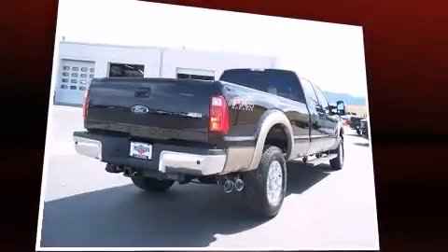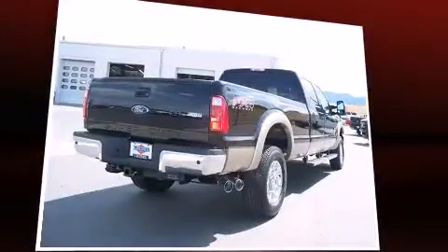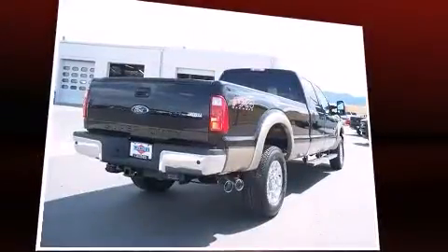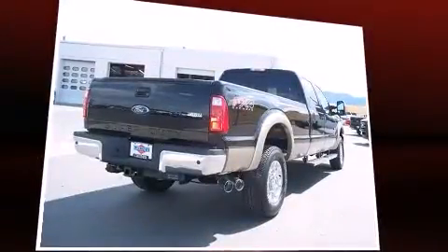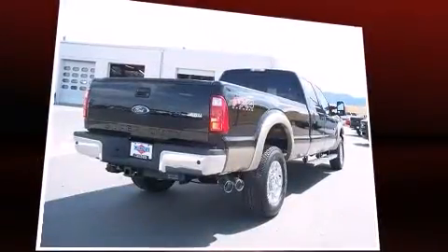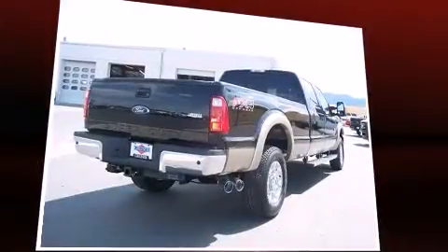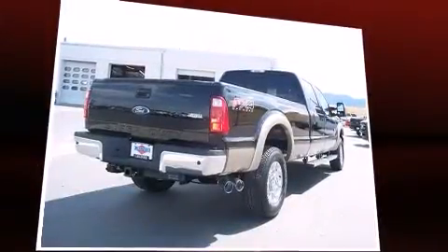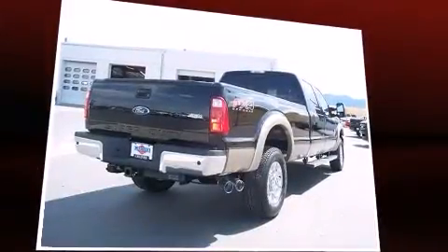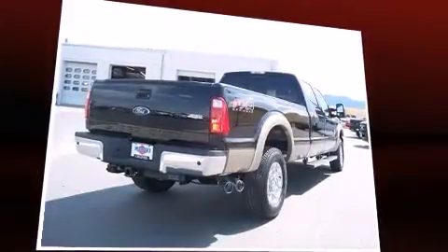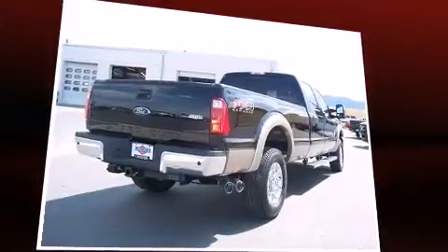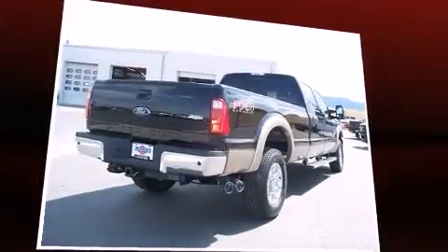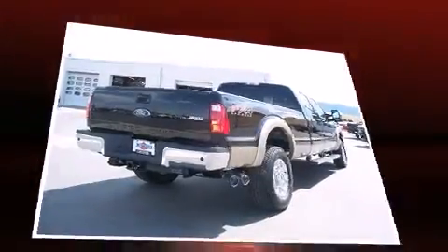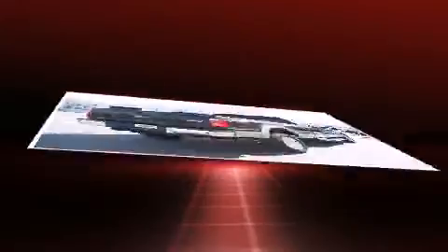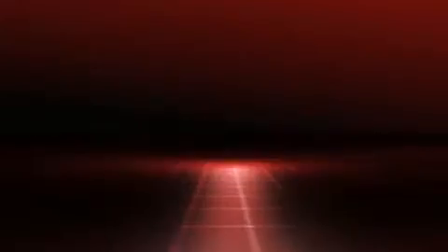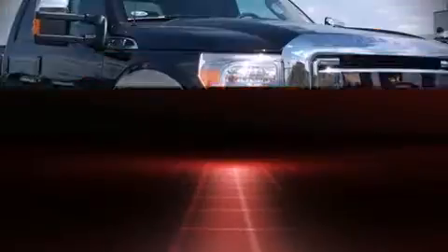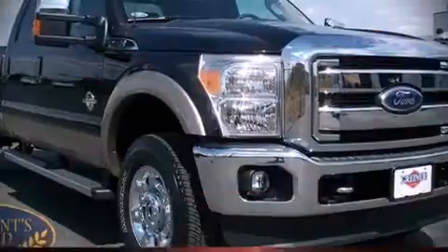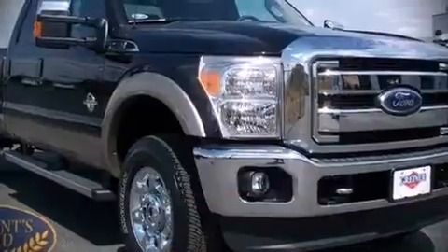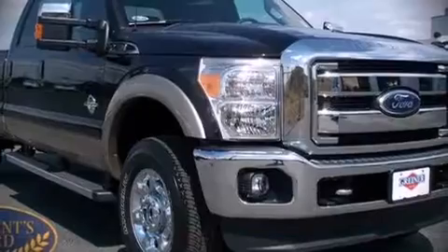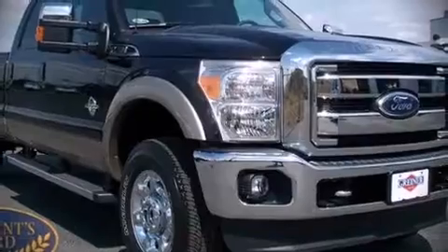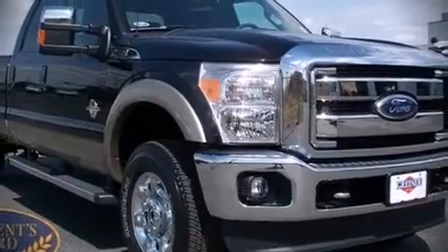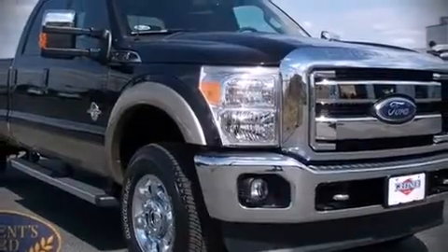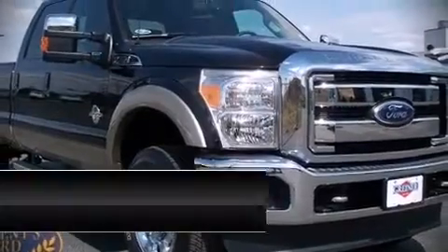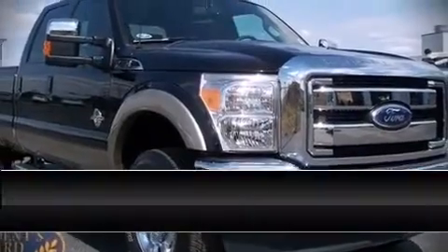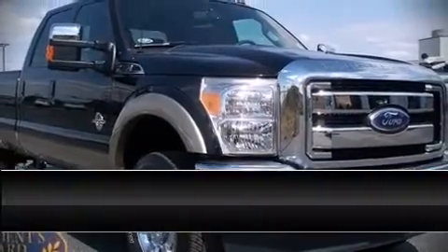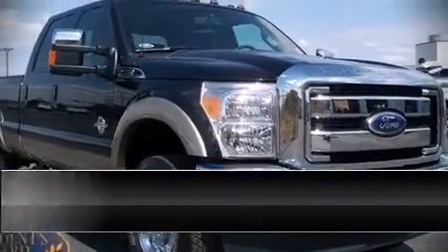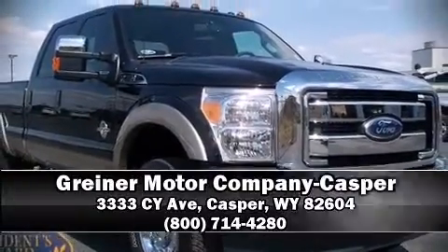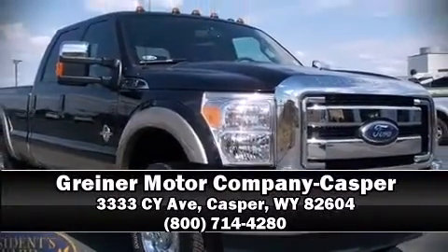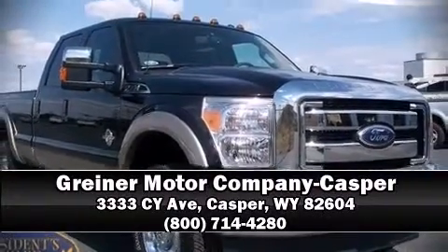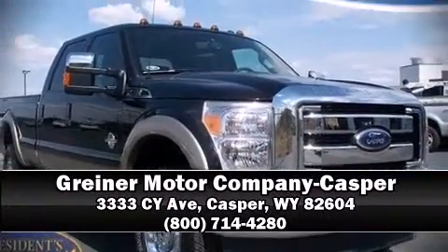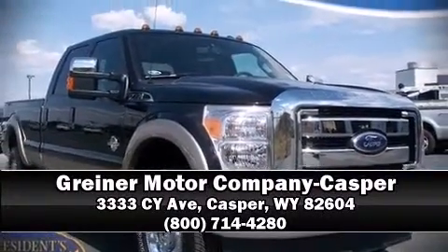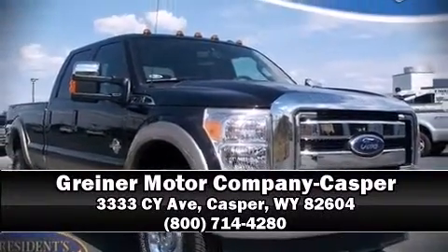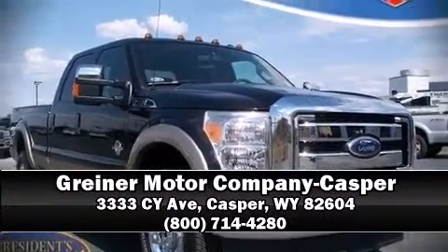Our sales reps are extremely helpful and knowledgeable. Stop by our dealership or give us a call for more information, and we'll be patient.